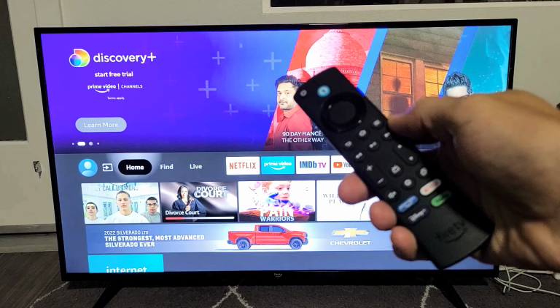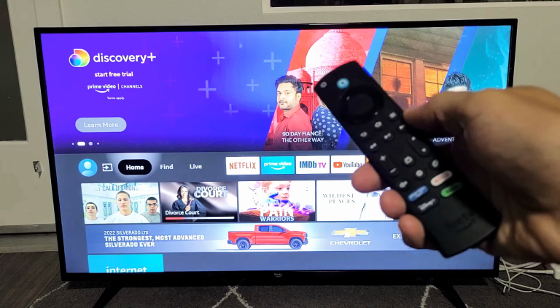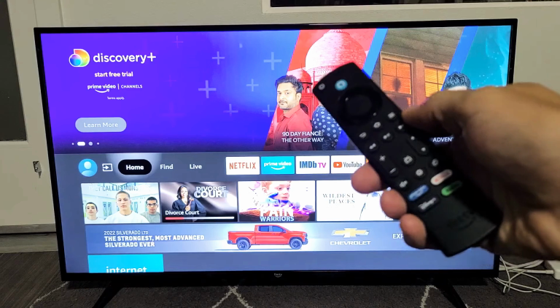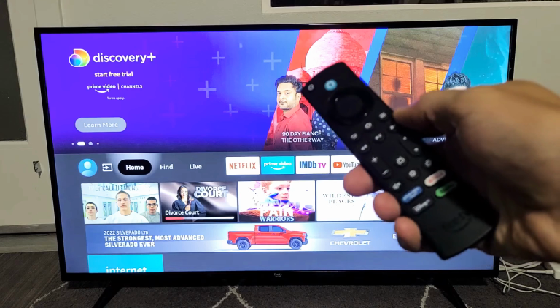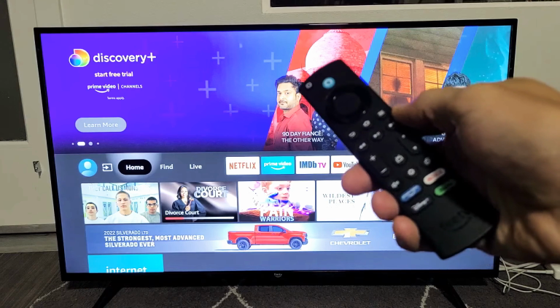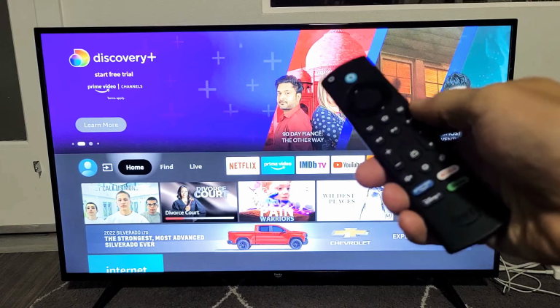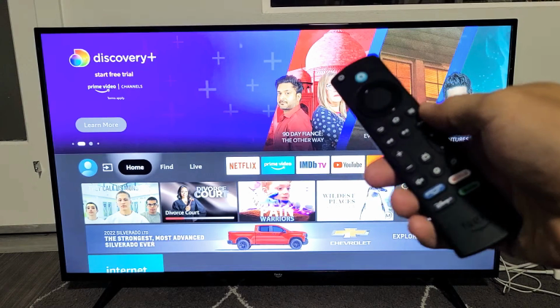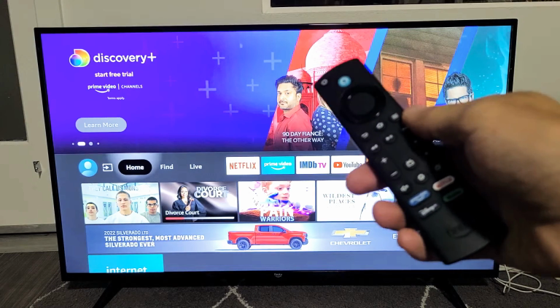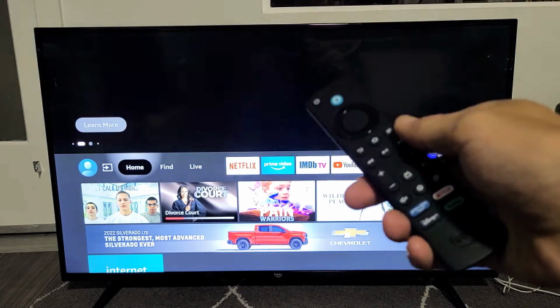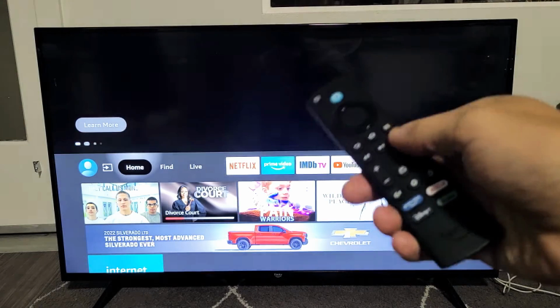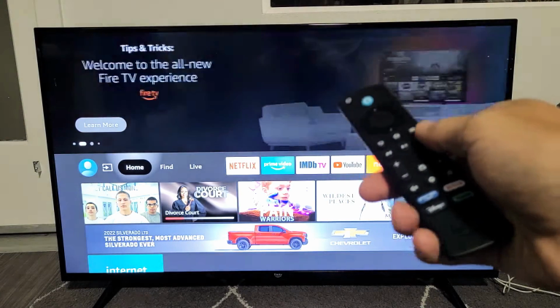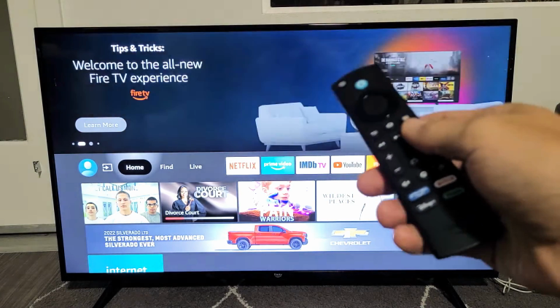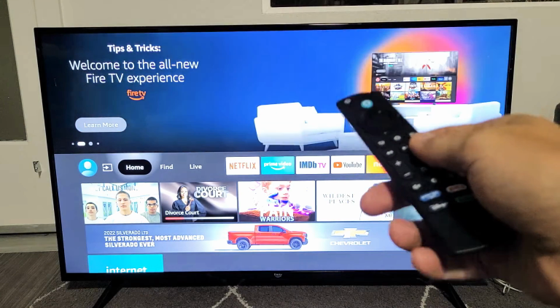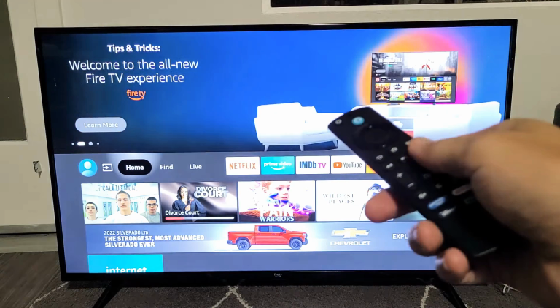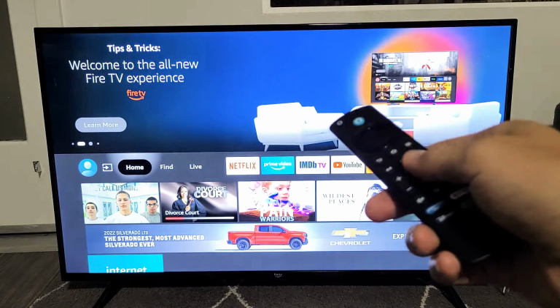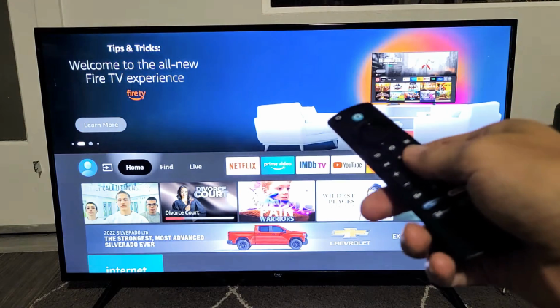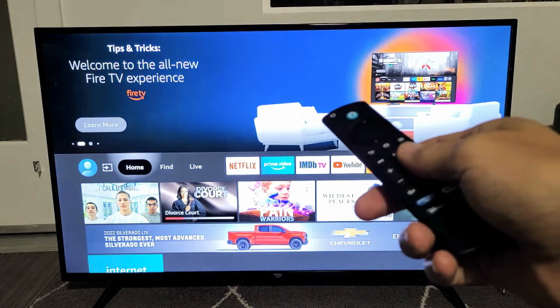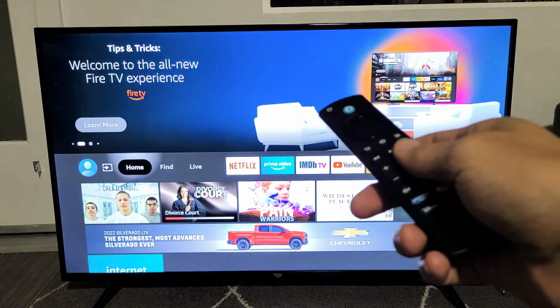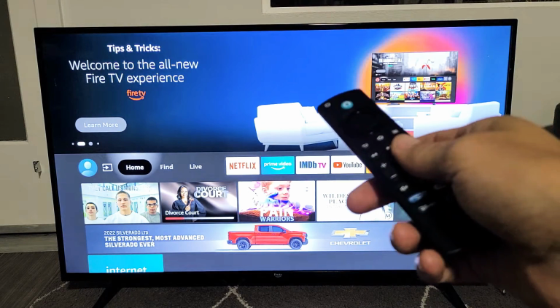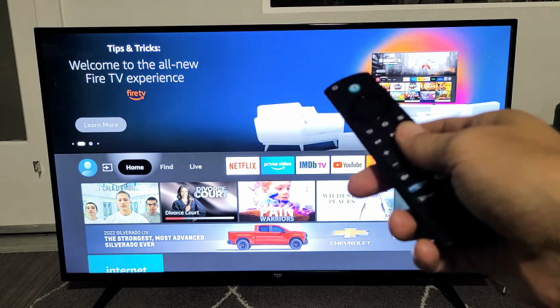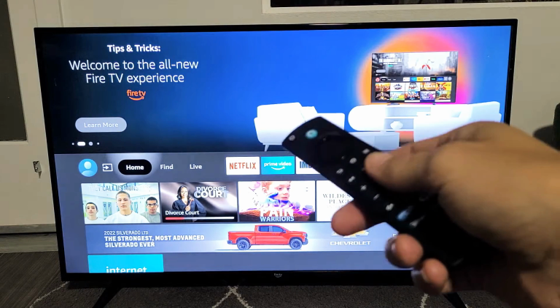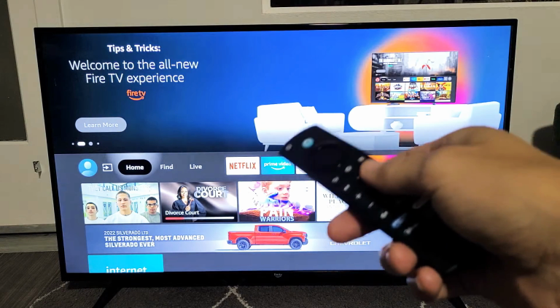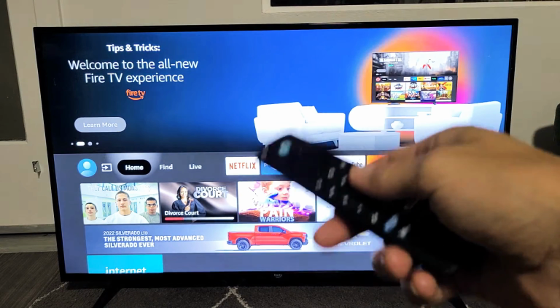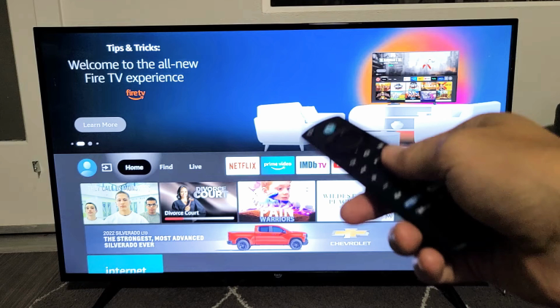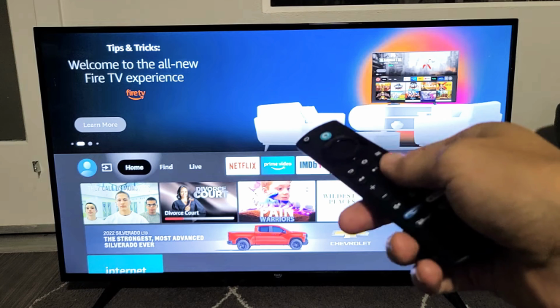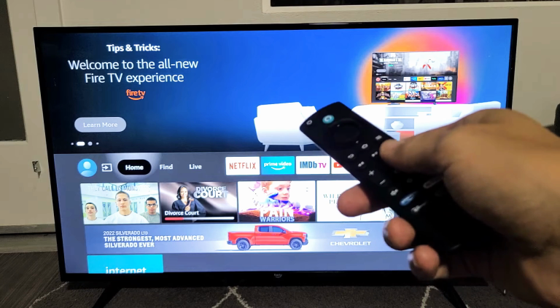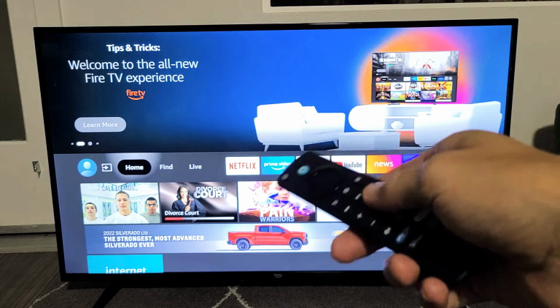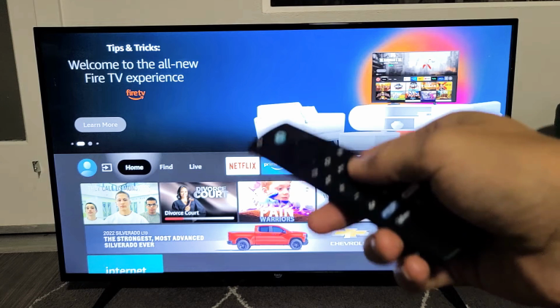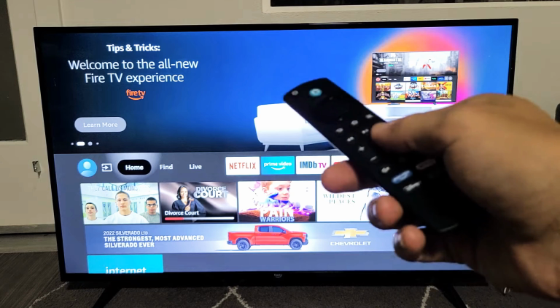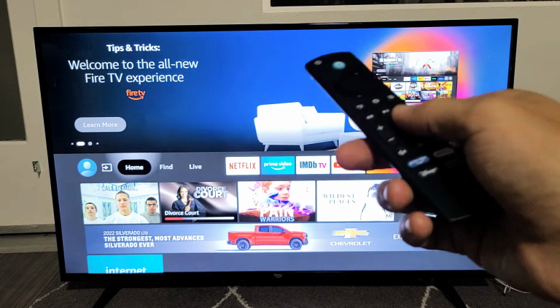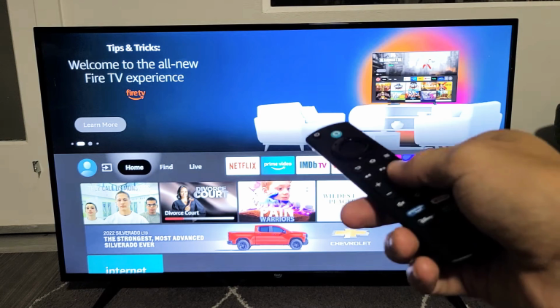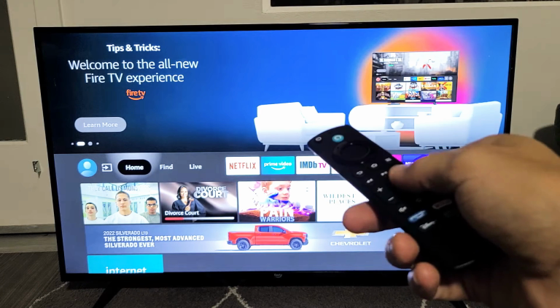Here's the Amazon Fire TV. I'm going to show you several ways how you can restart, turn off, or put the TV in sleep mode.